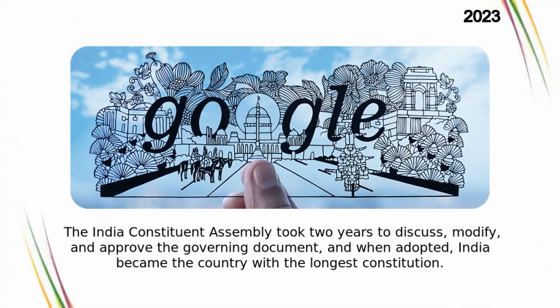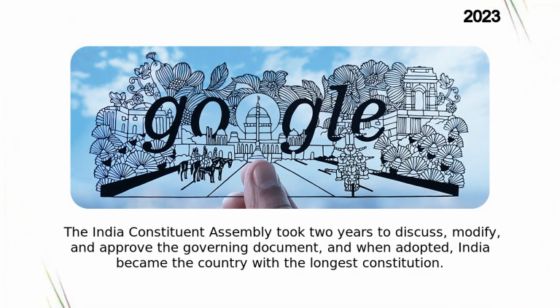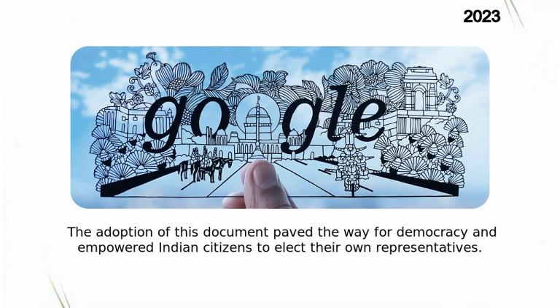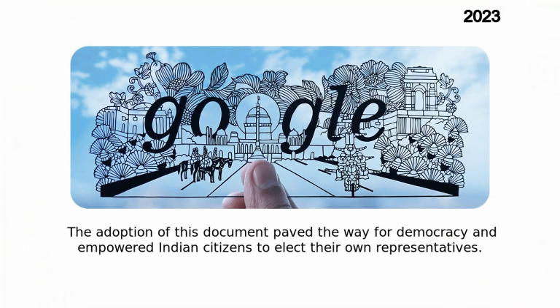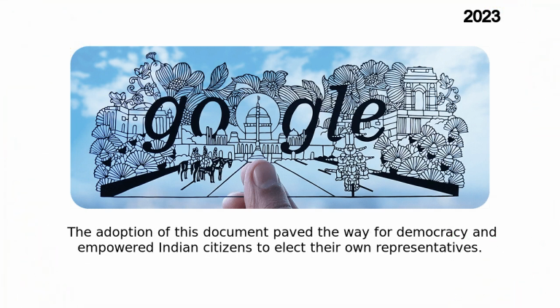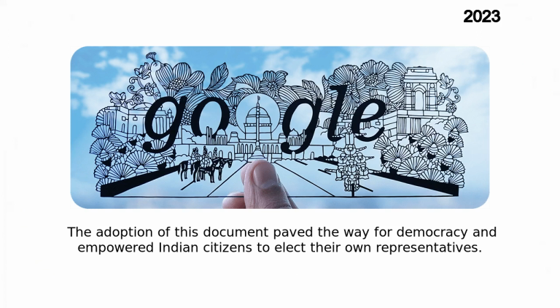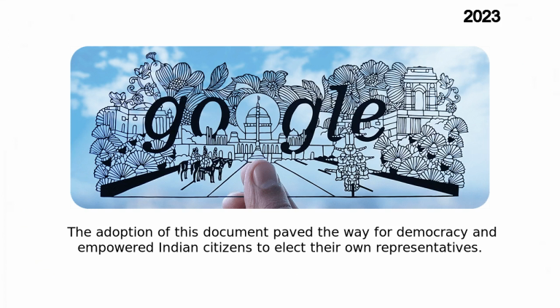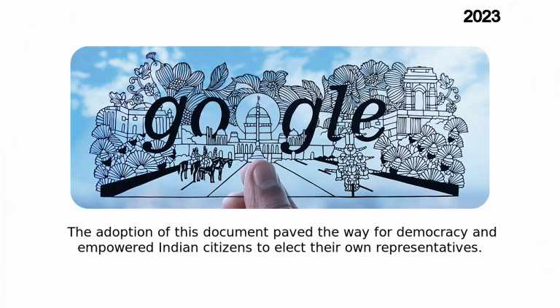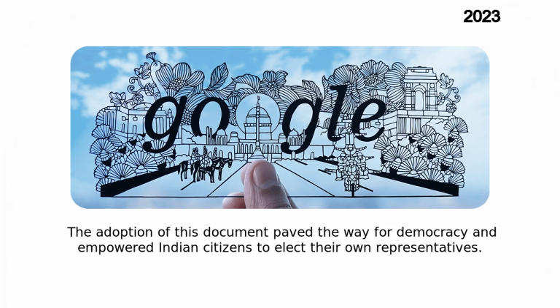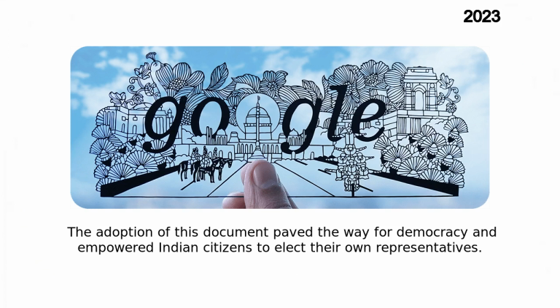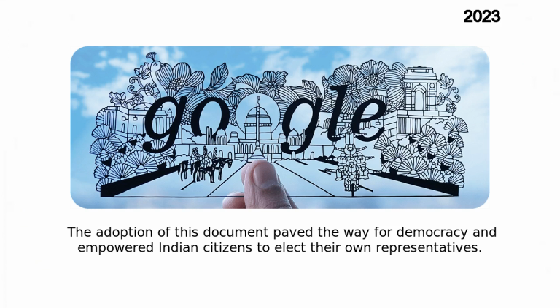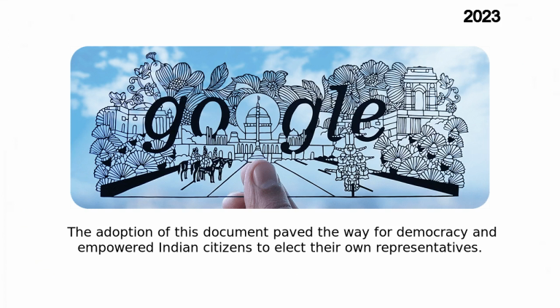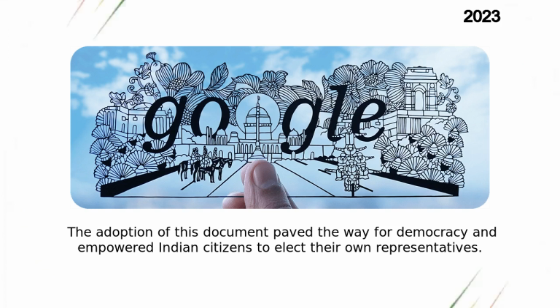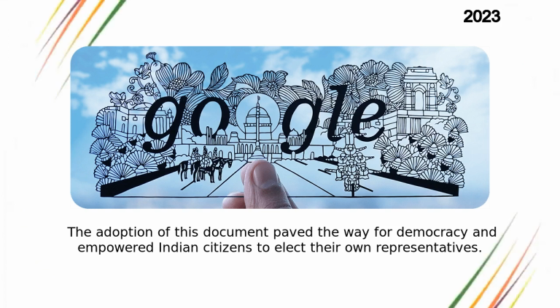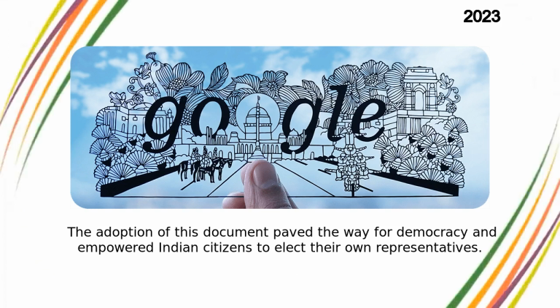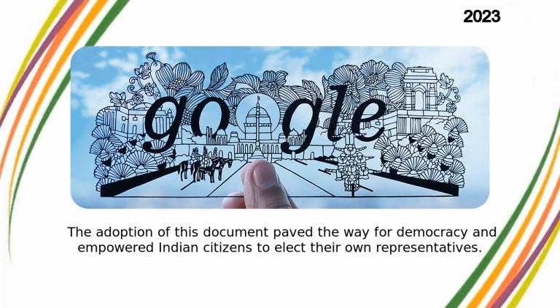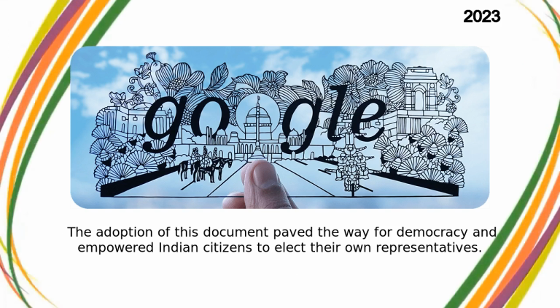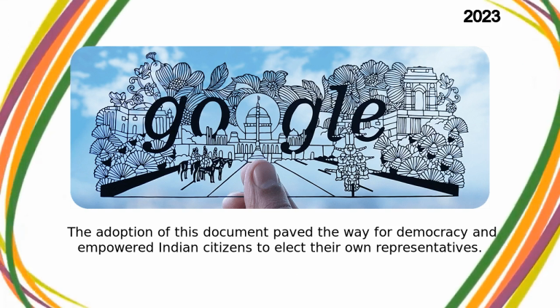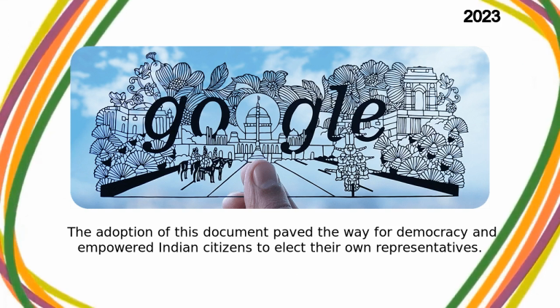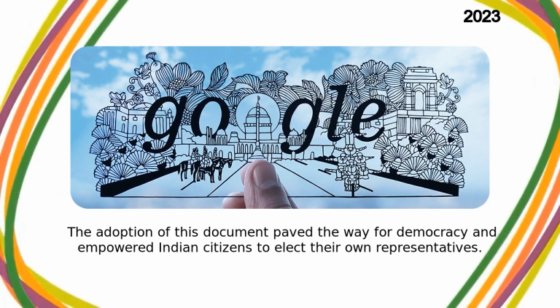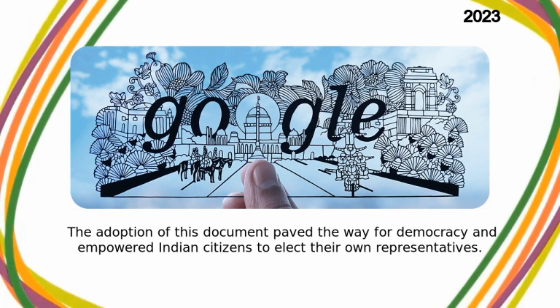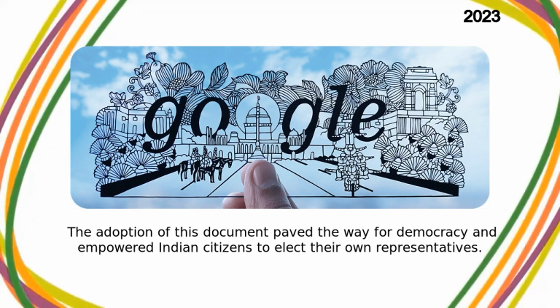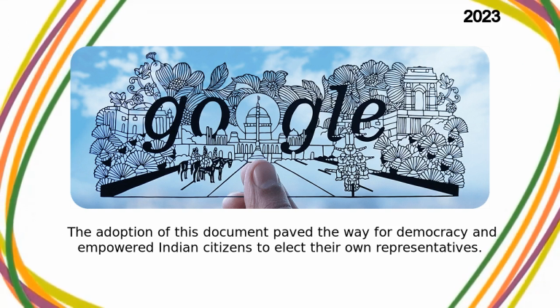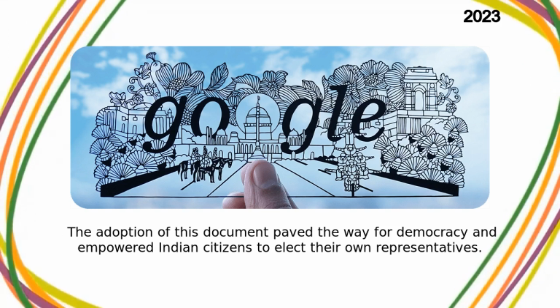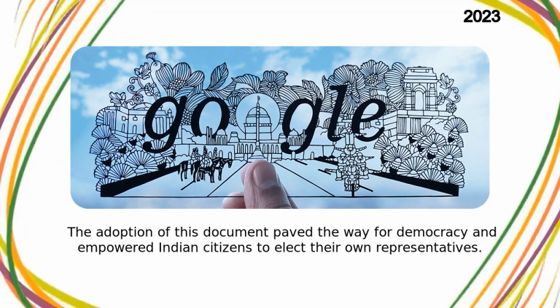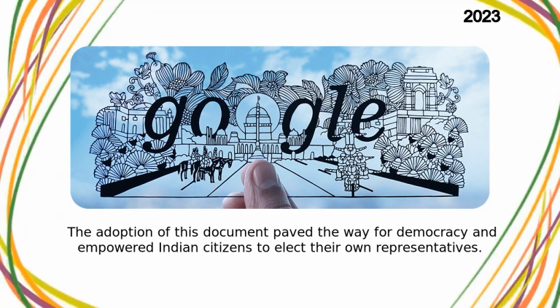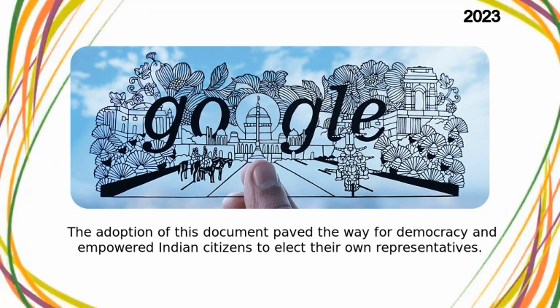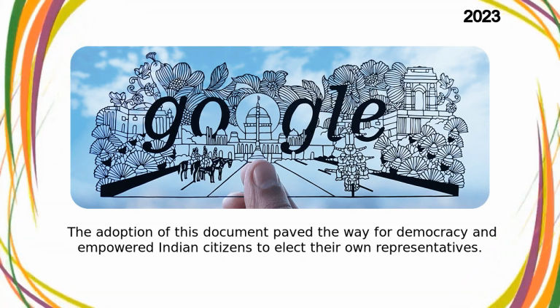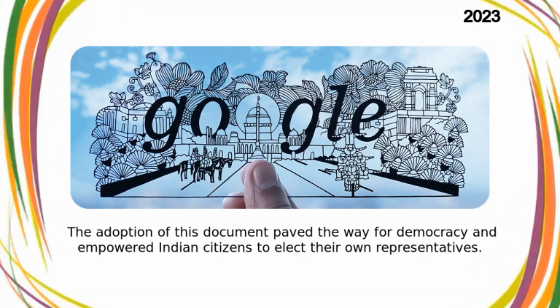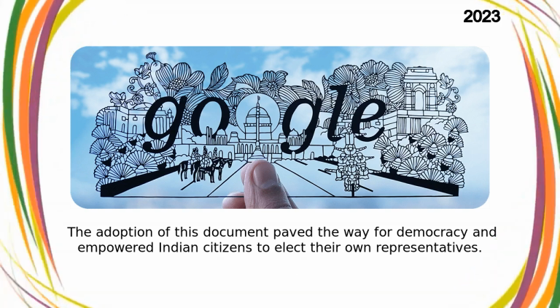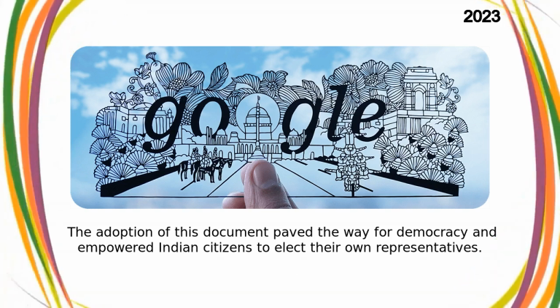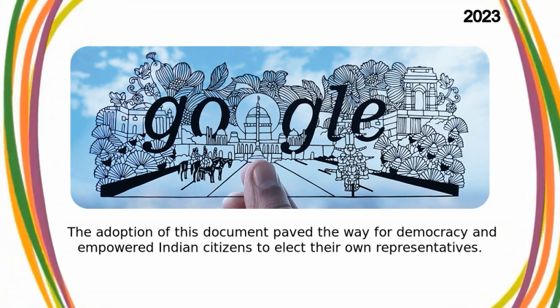The adoption of this document paved the way for democracy and empowered Indian citizens to elect their own representatives.